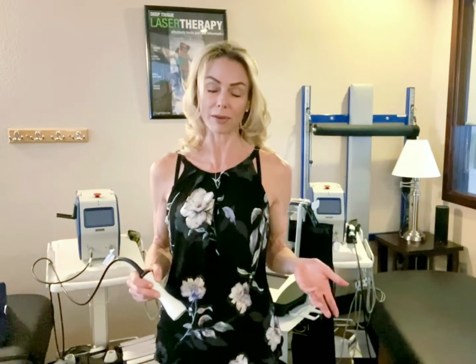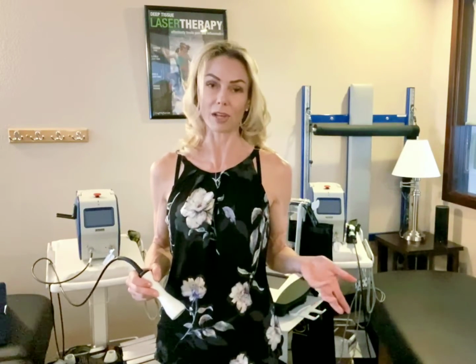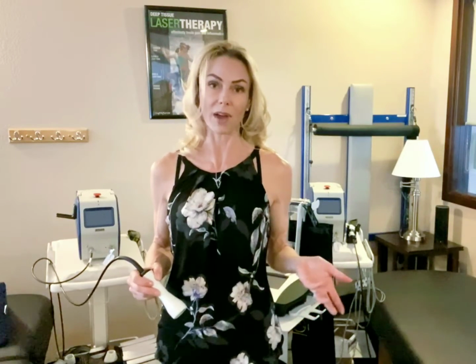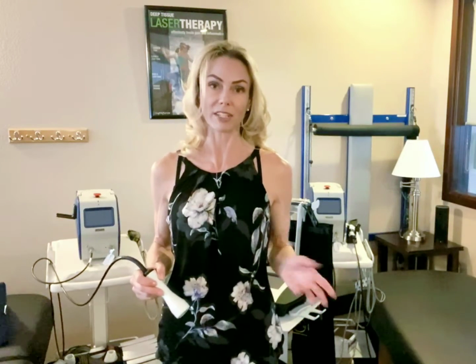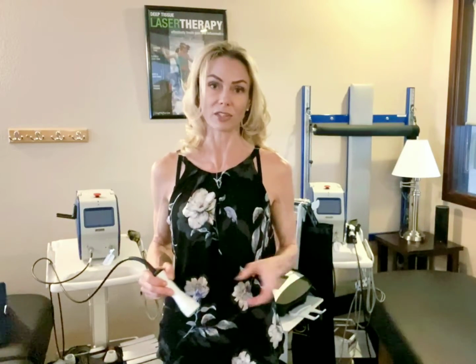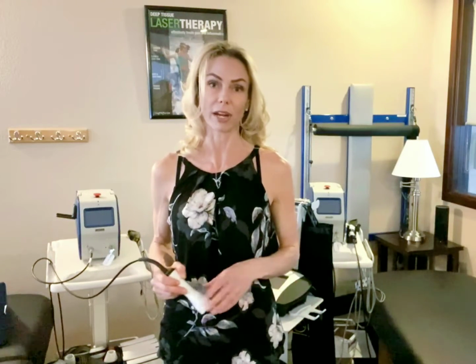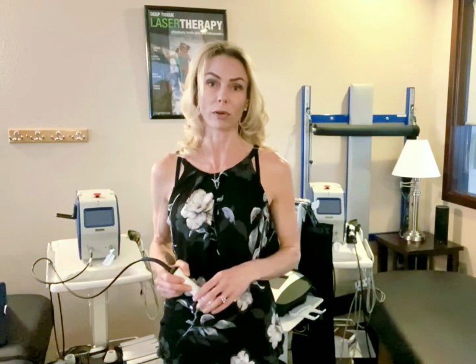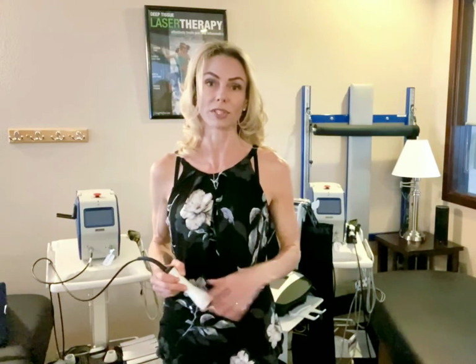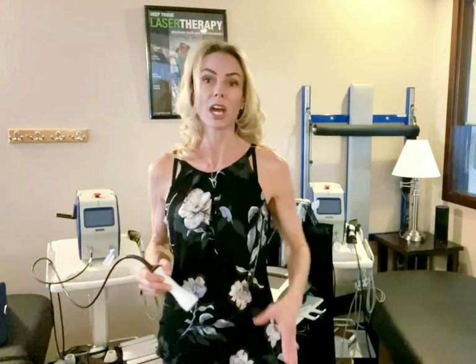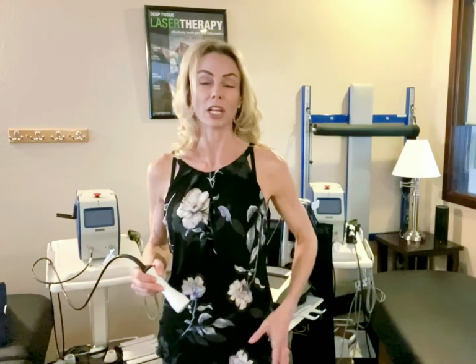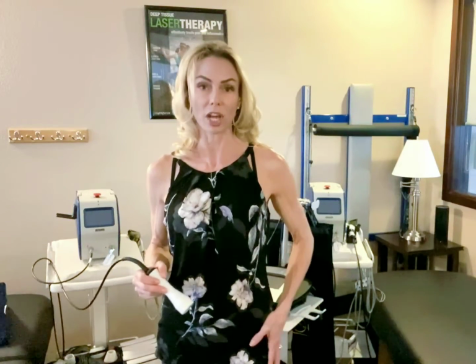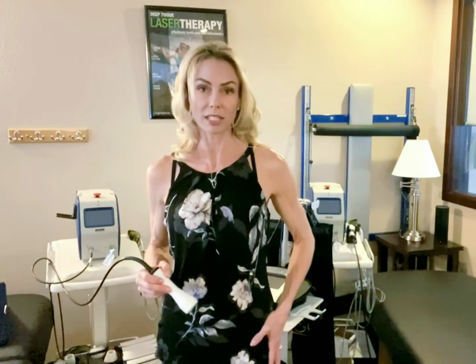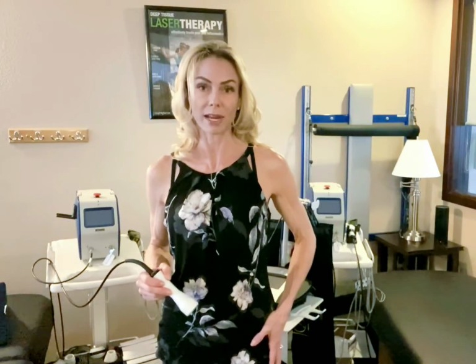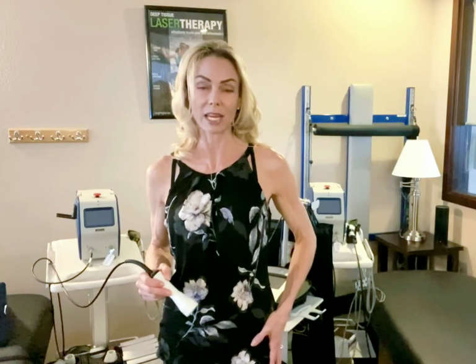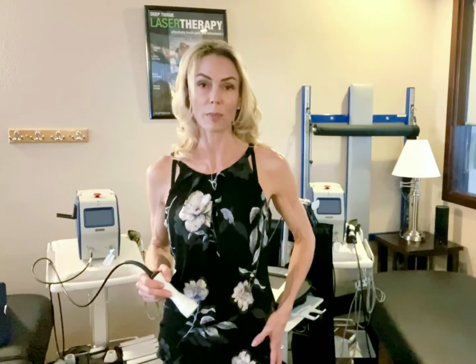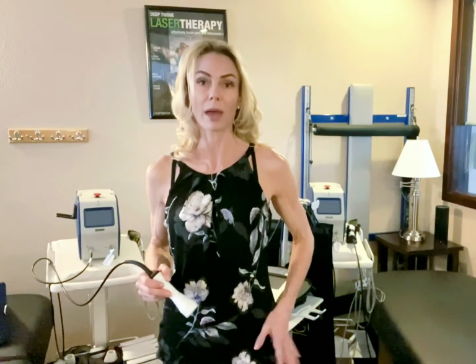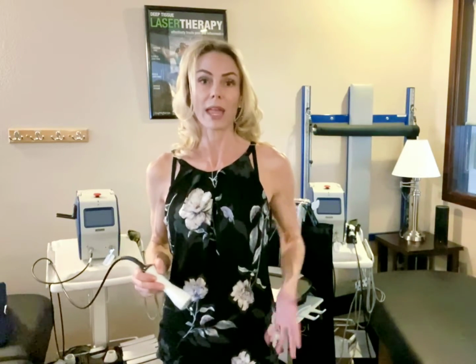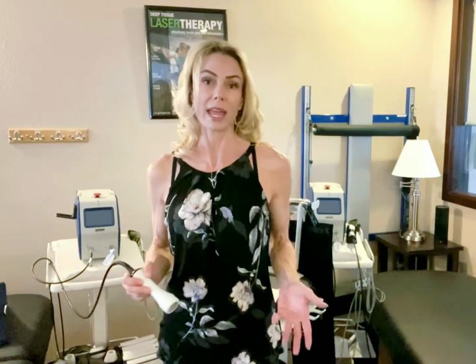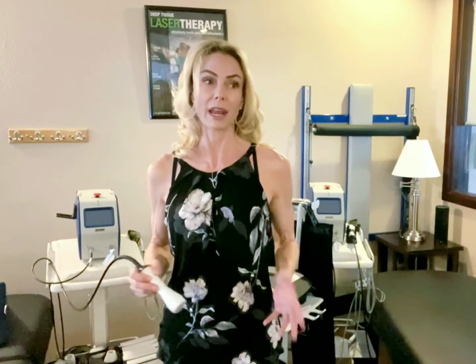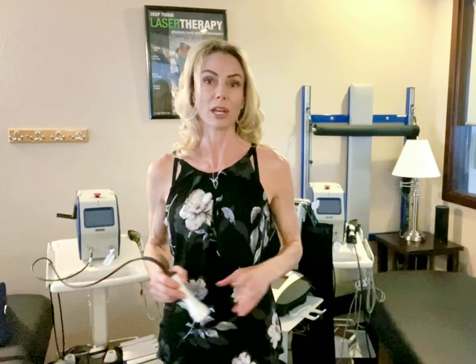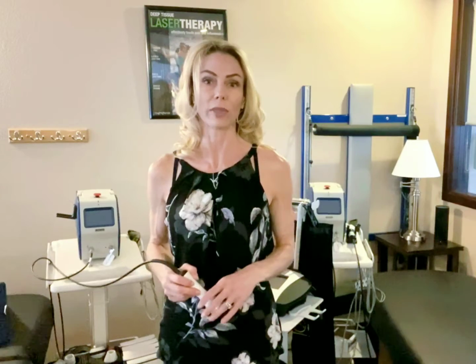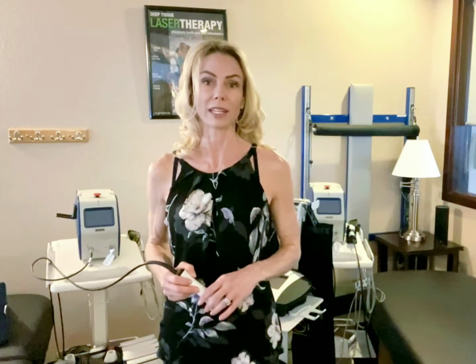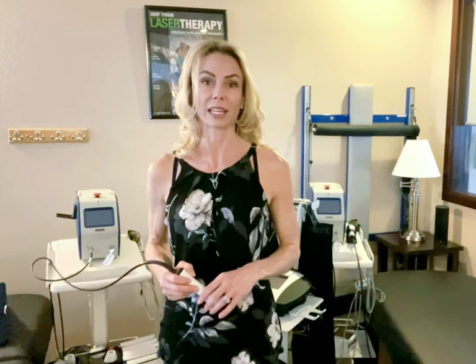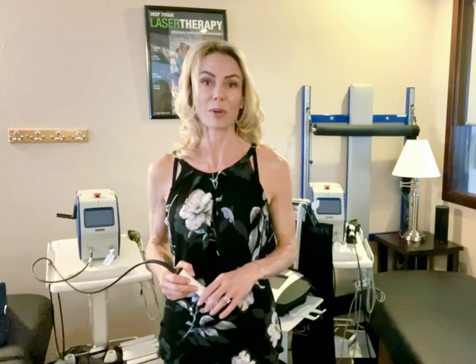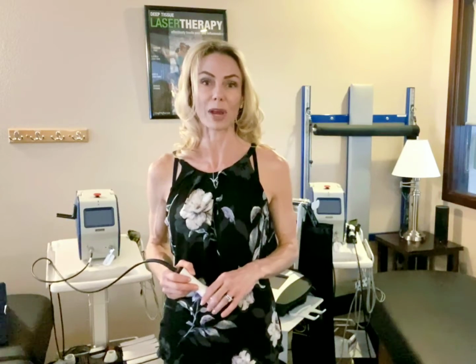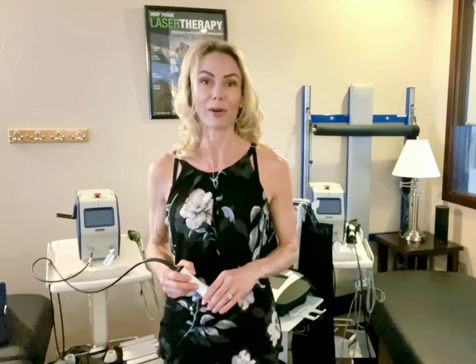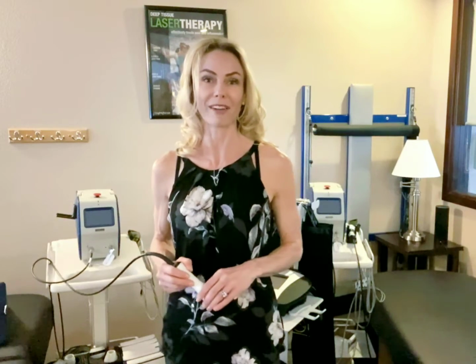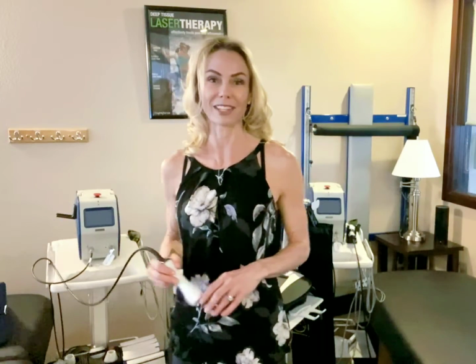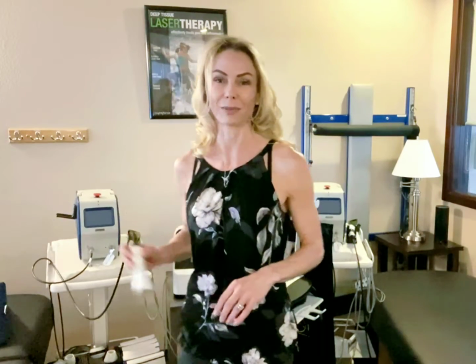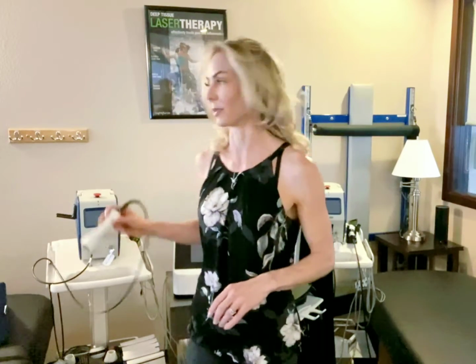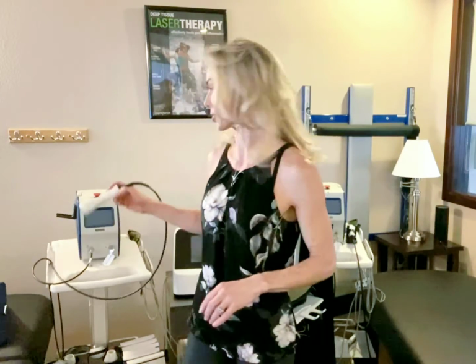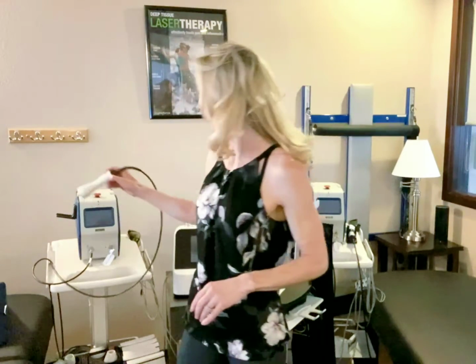I'm also having Dr. Ryan Grohl adjust my hip, and I know that it's going to get better a whole lot faster with those treatments.